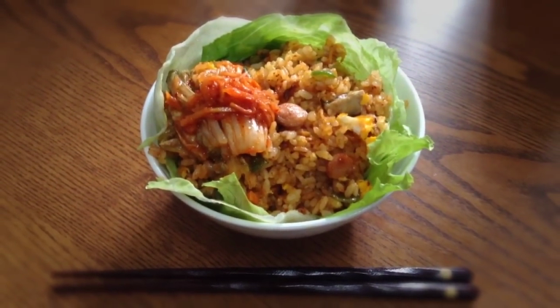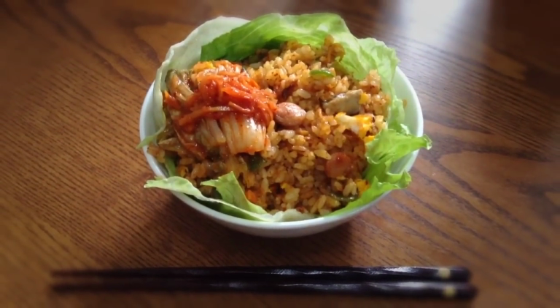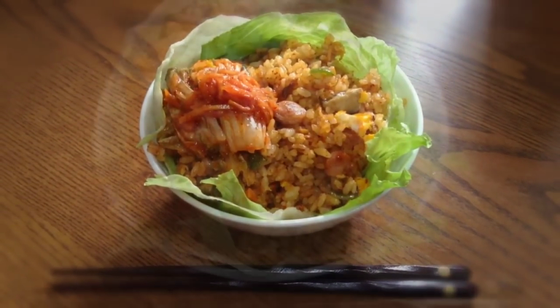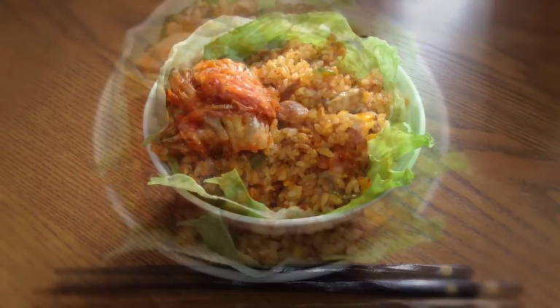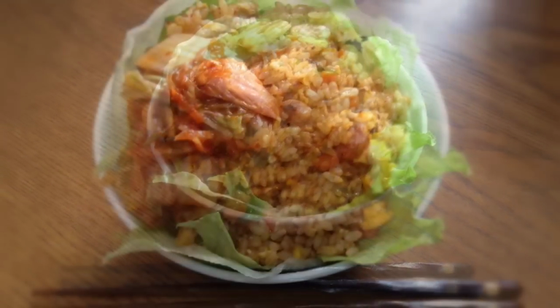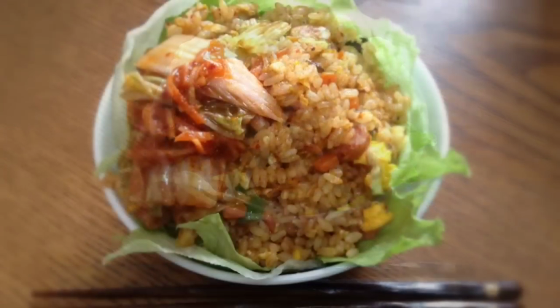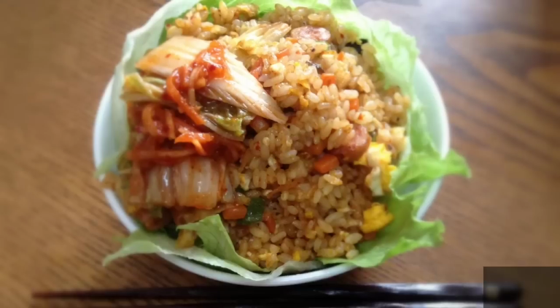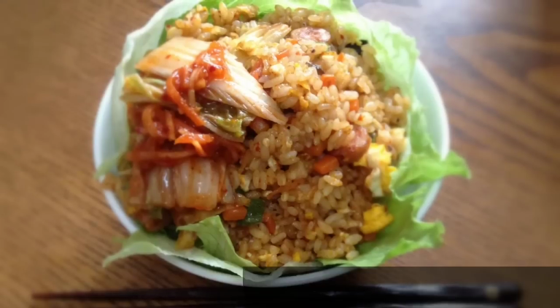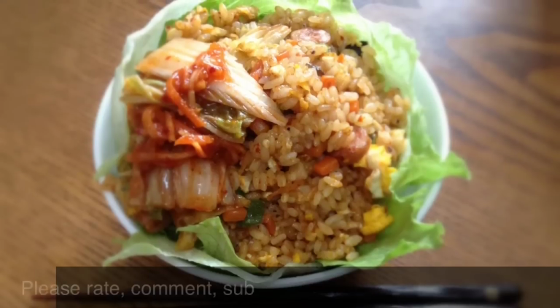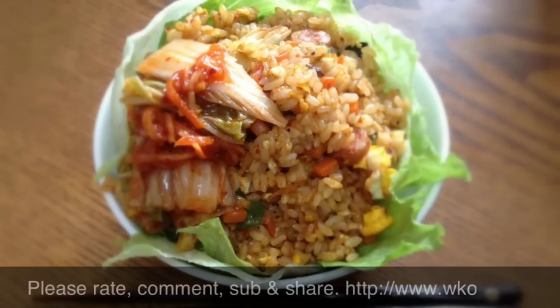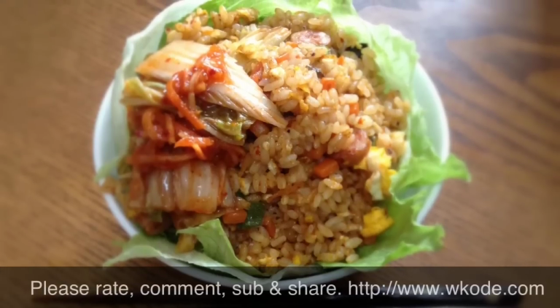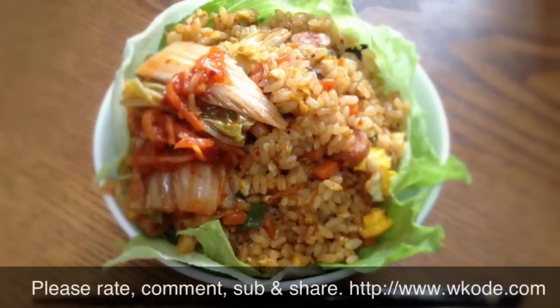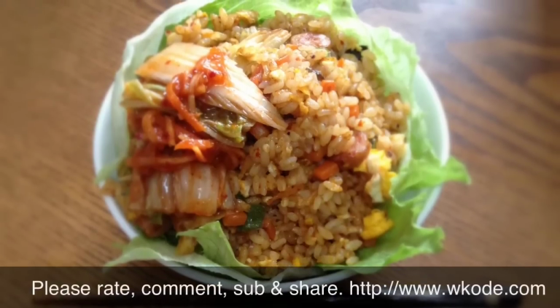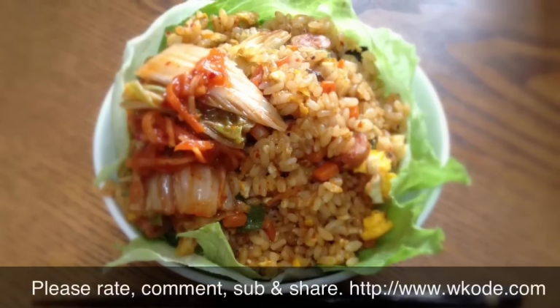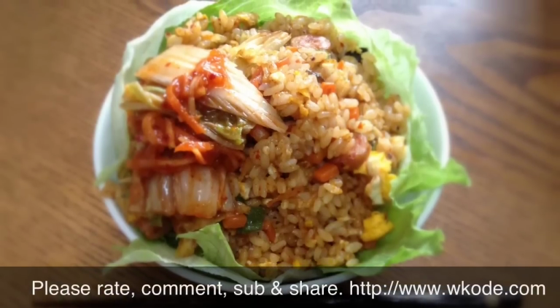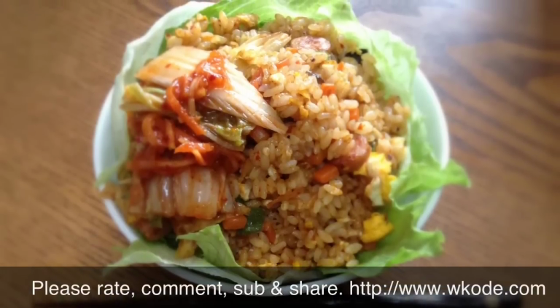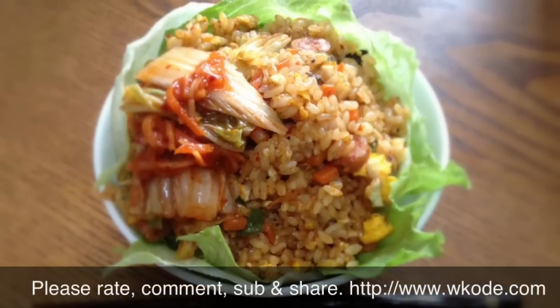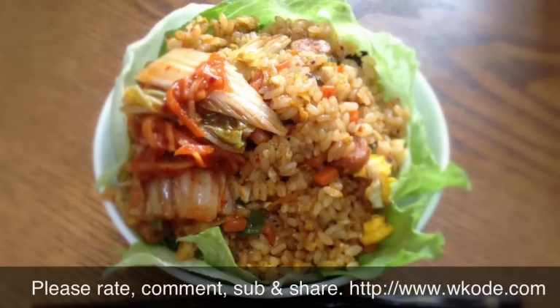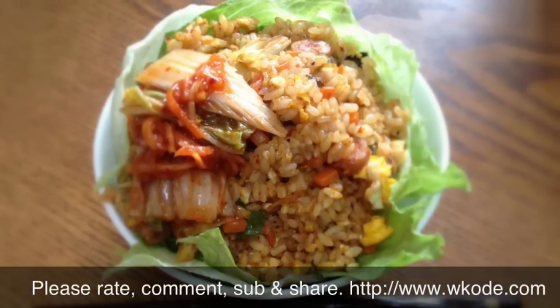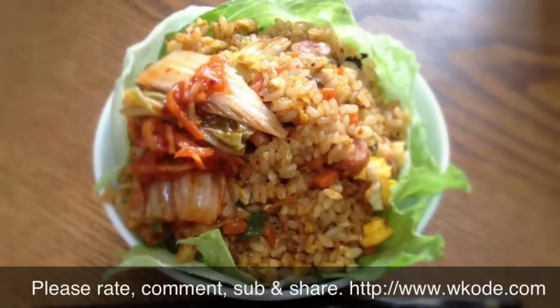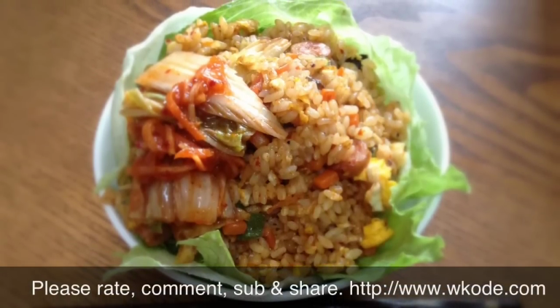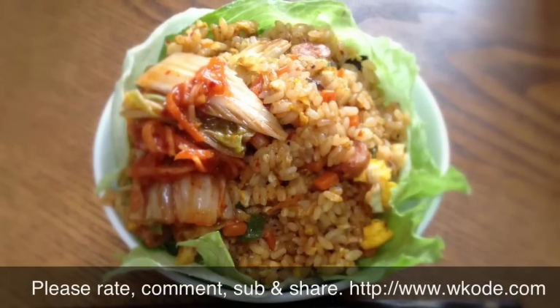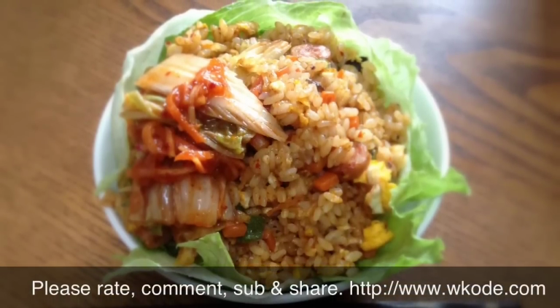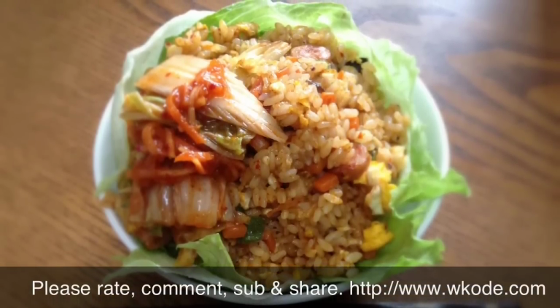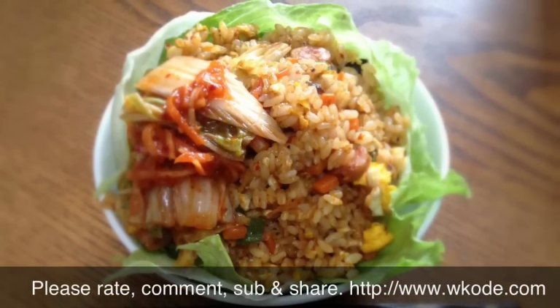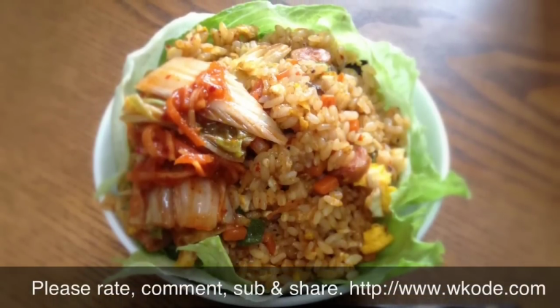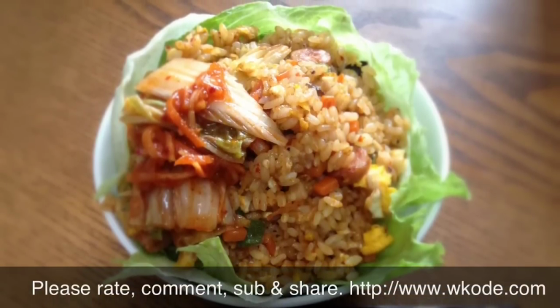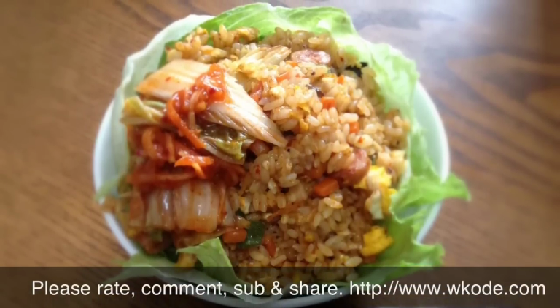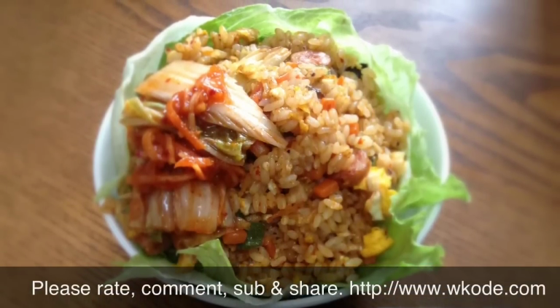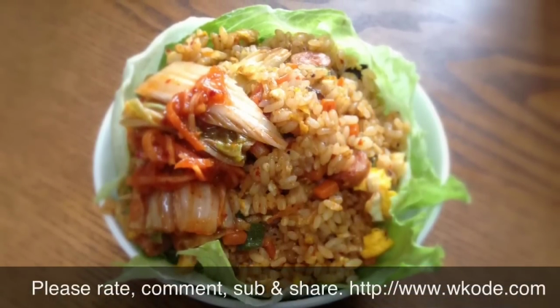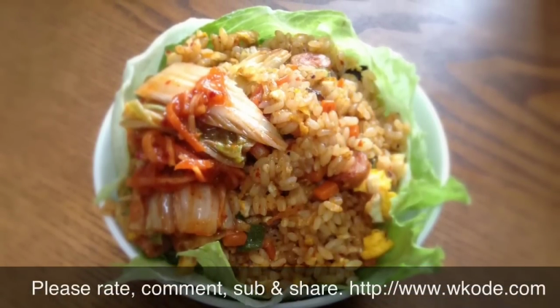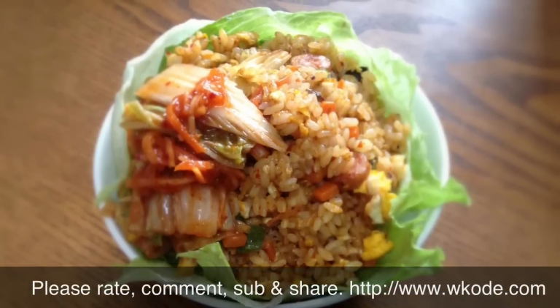It's really good for those of you who enjoy spicy foods. Alright, thanks for watching, please rate, comment, and subscribe.